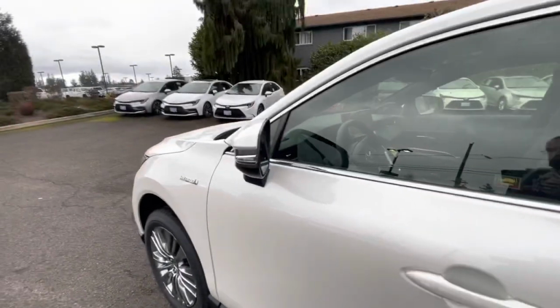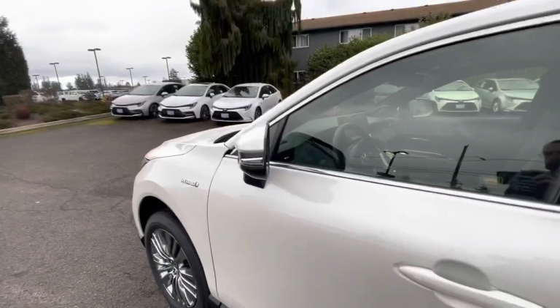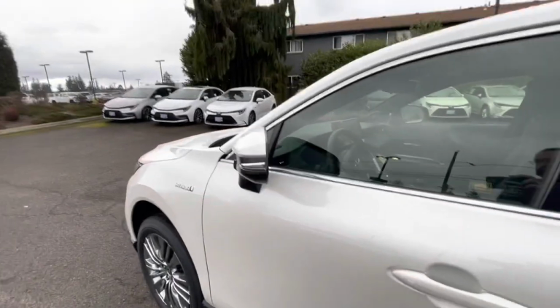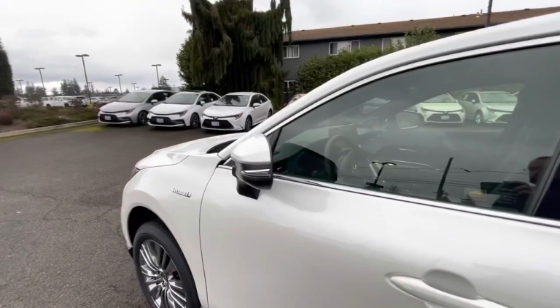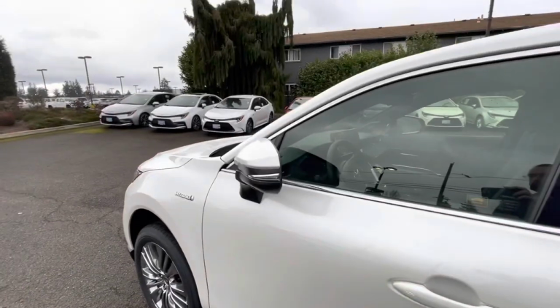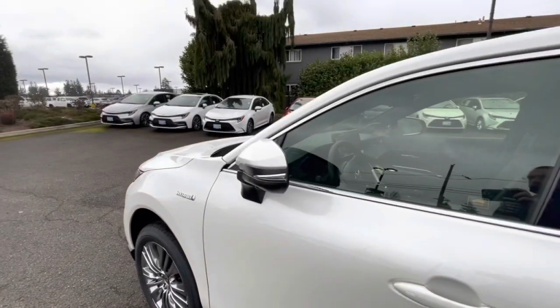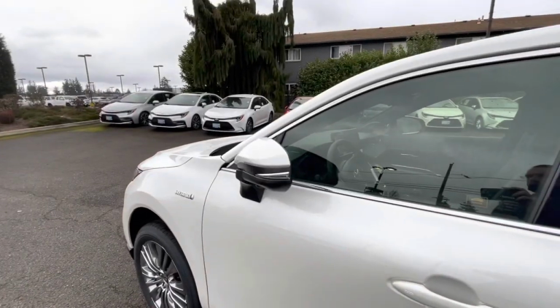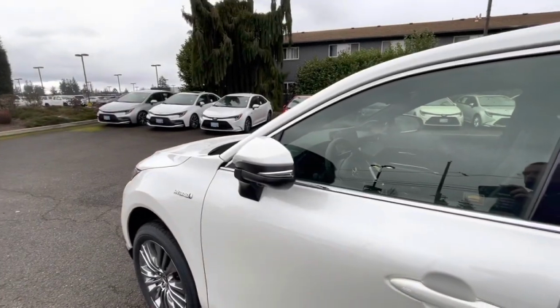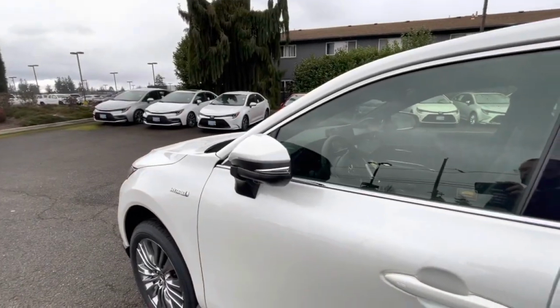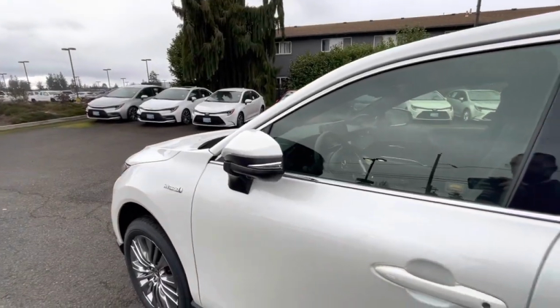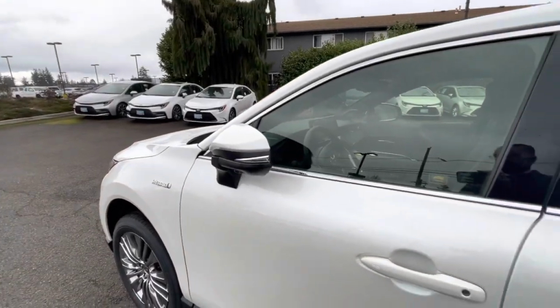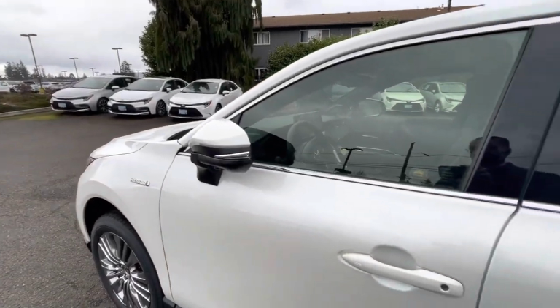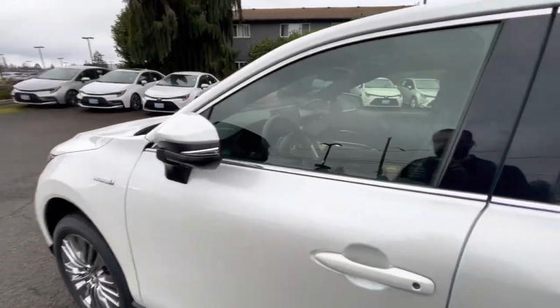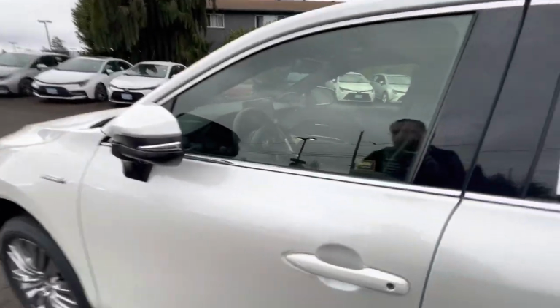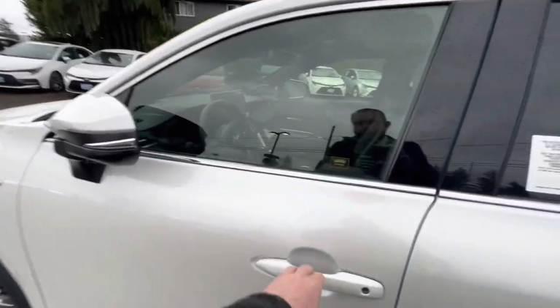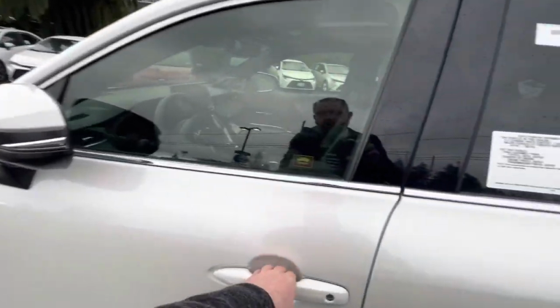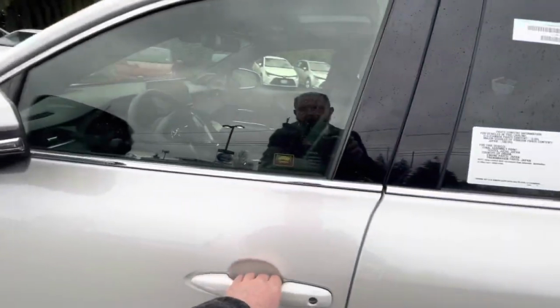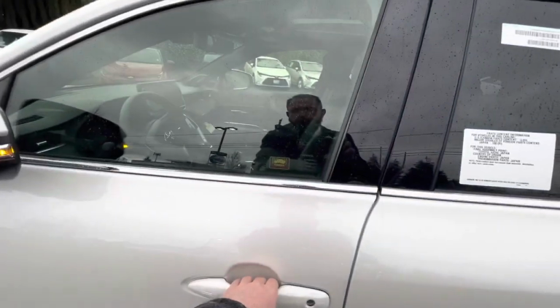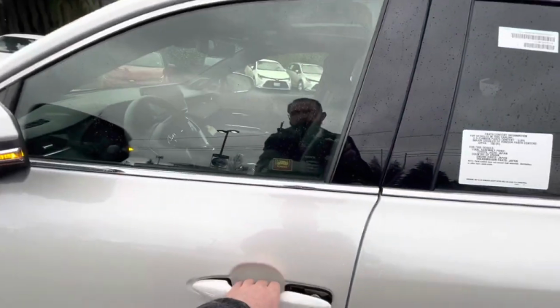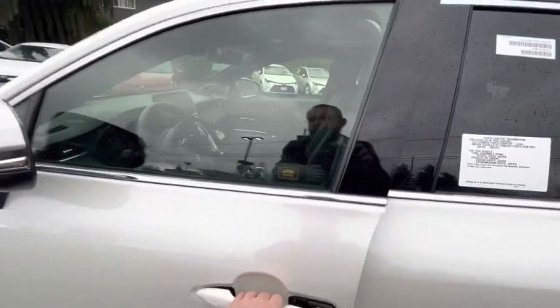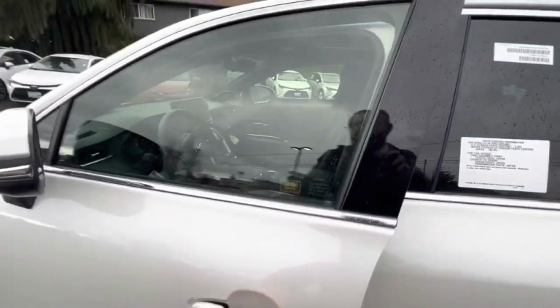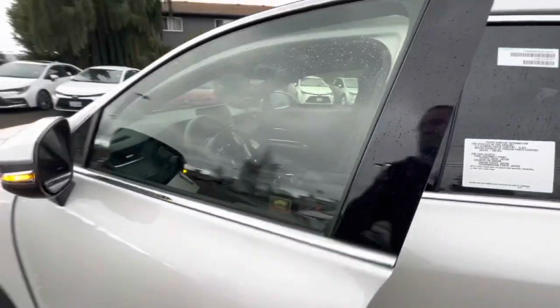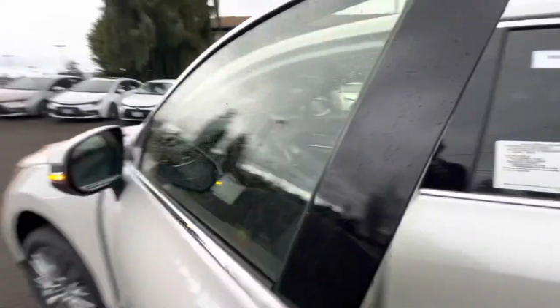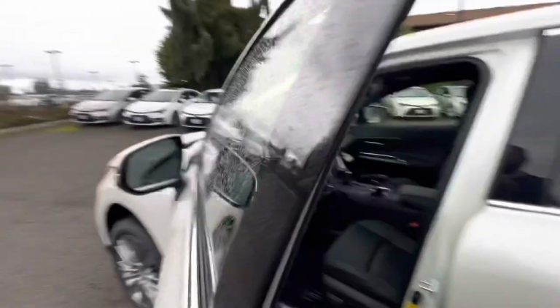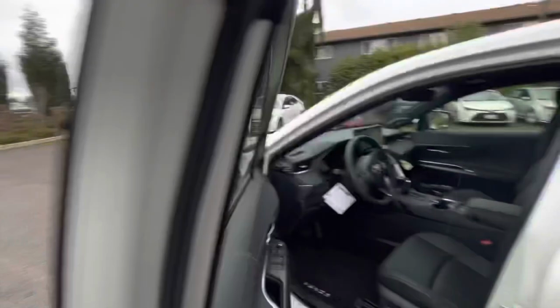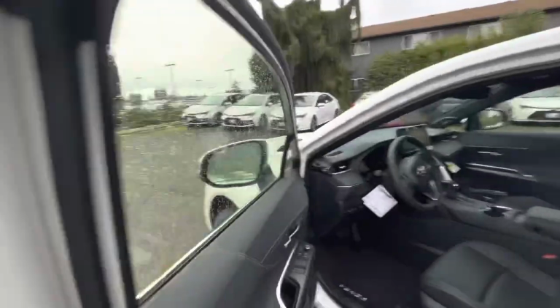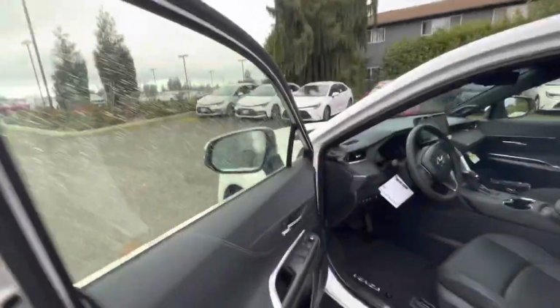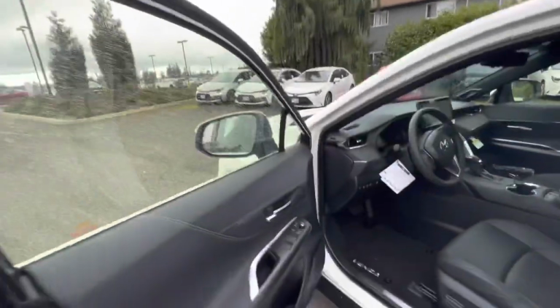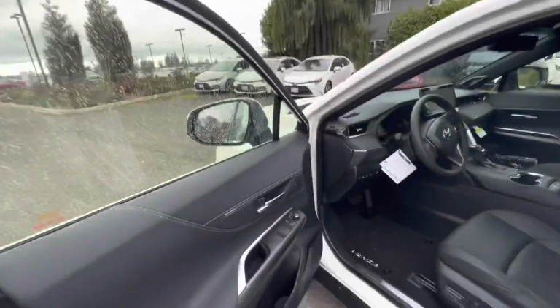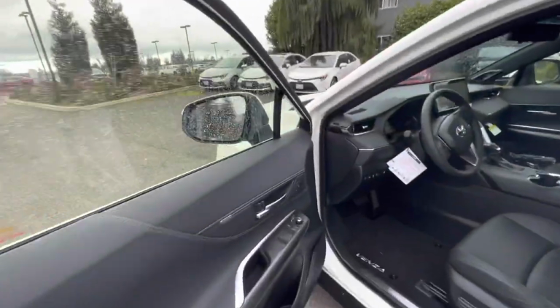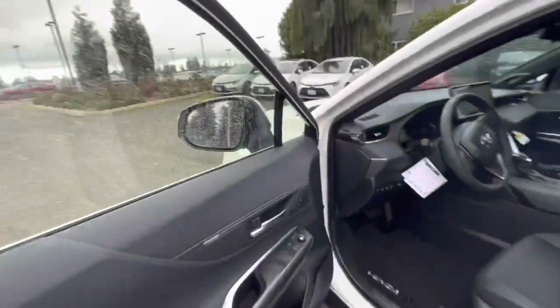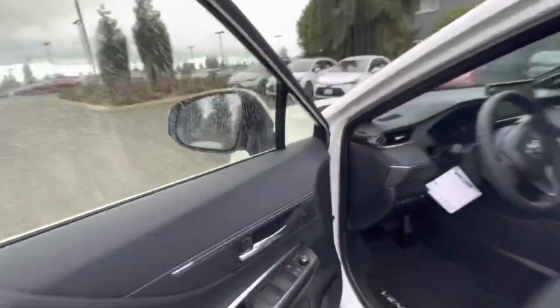When set to auto, those mirrors will fold for you automatically when you exit, and they'll extend for you automatically when you enter the vehicle.